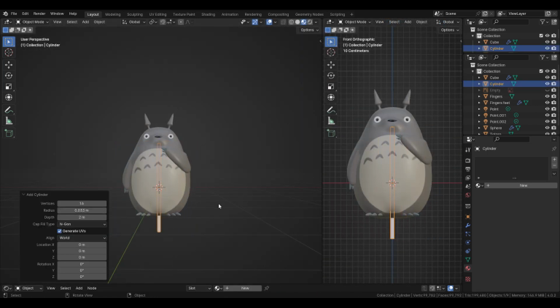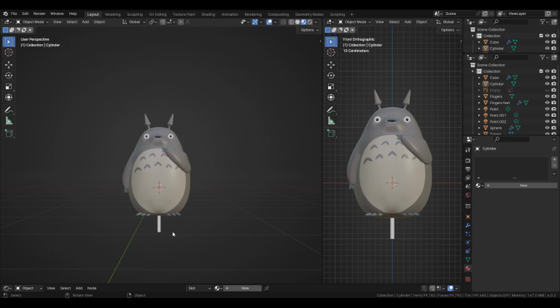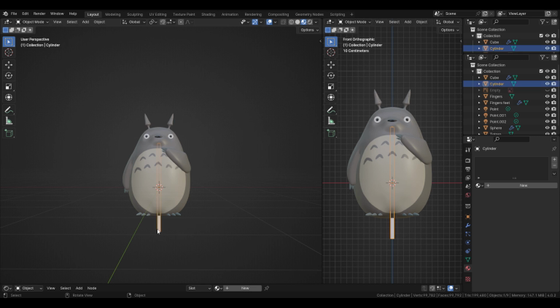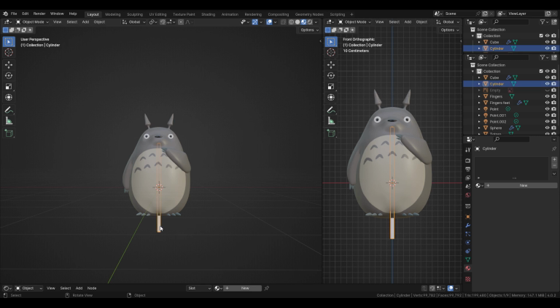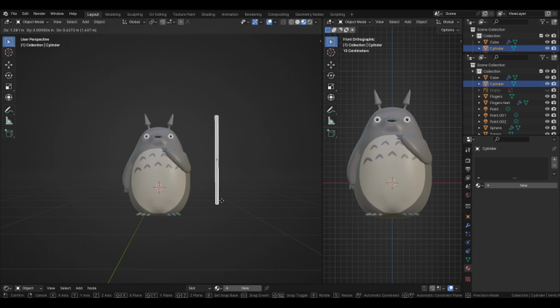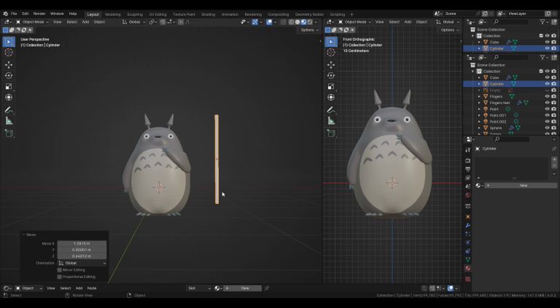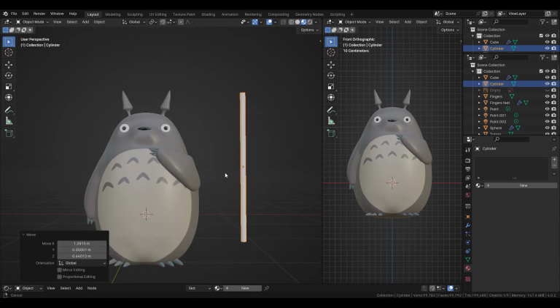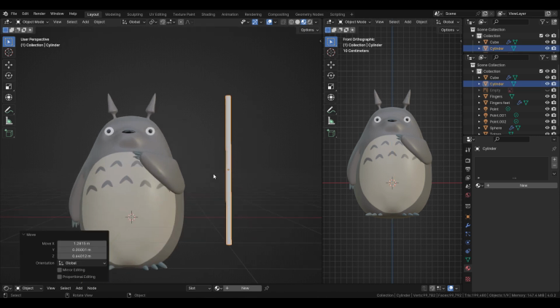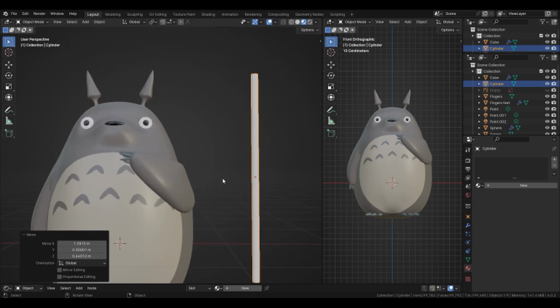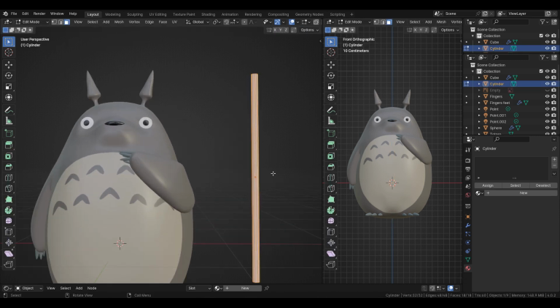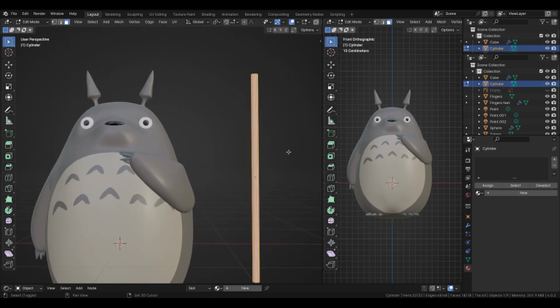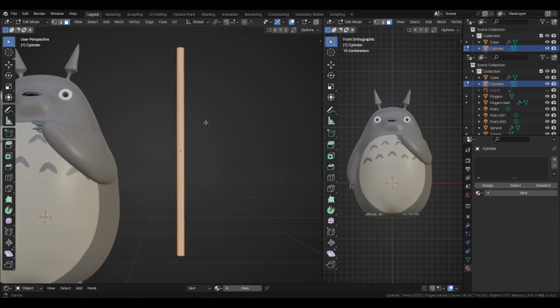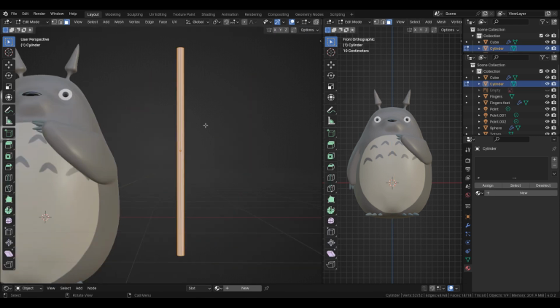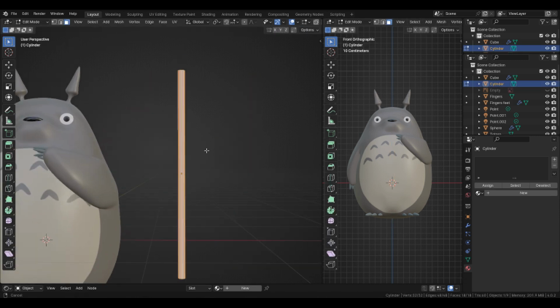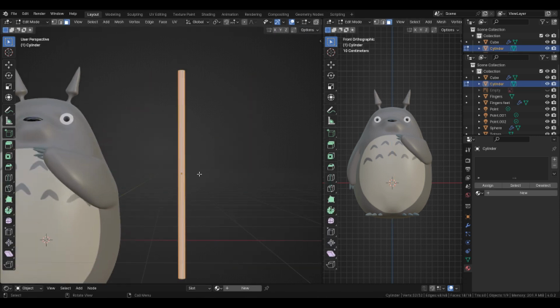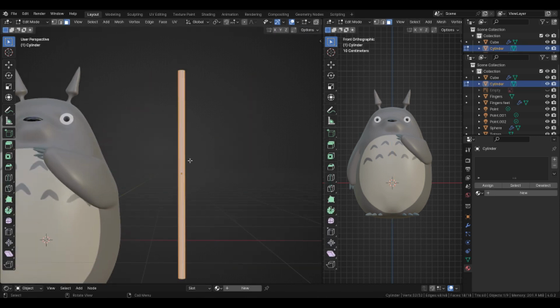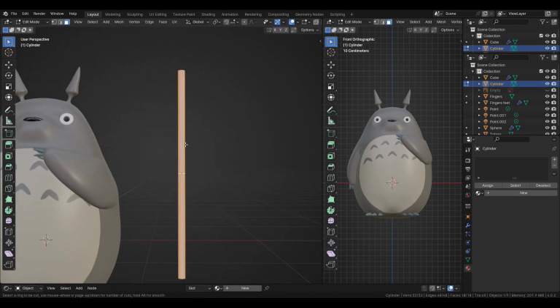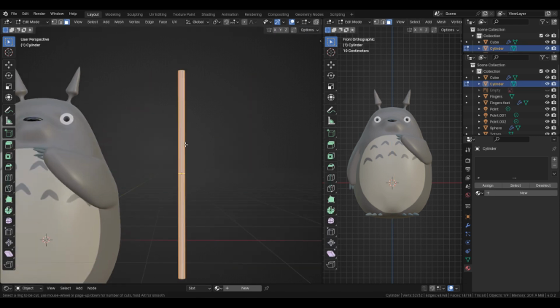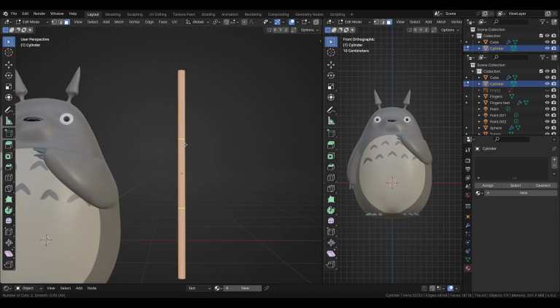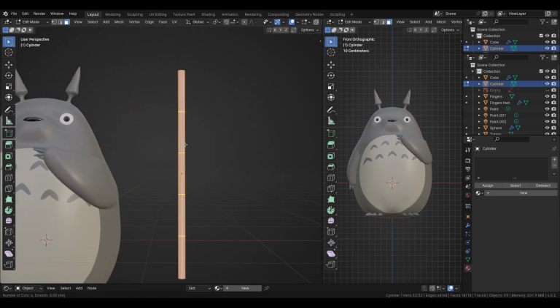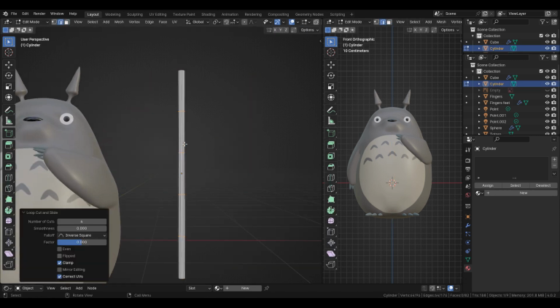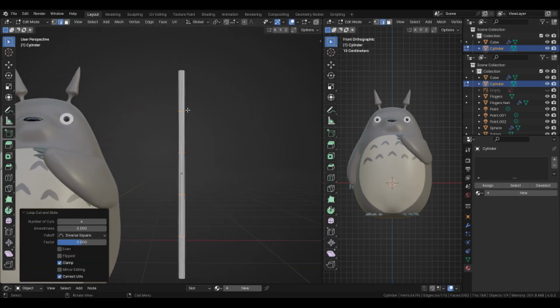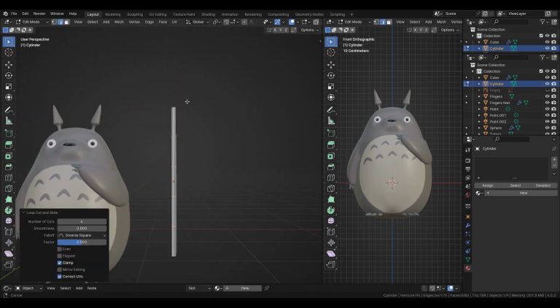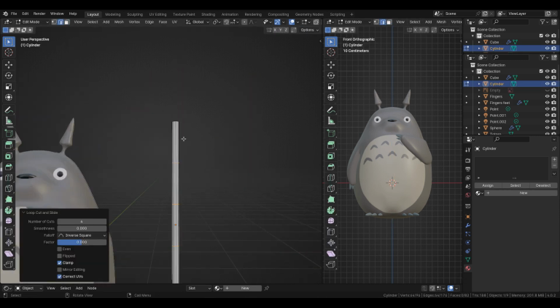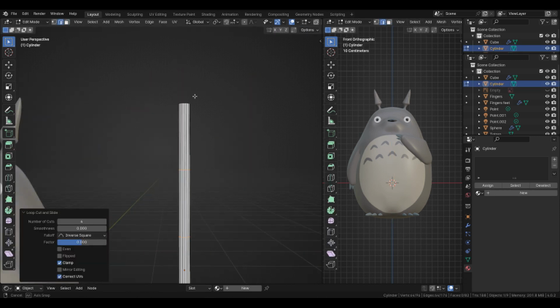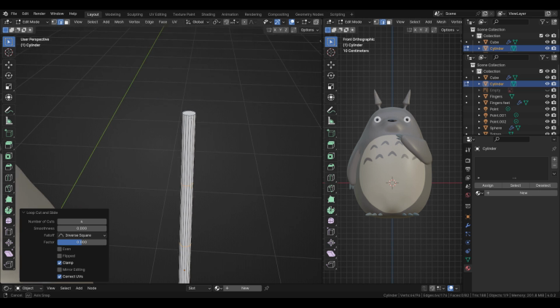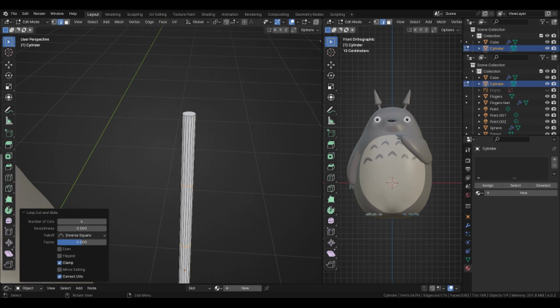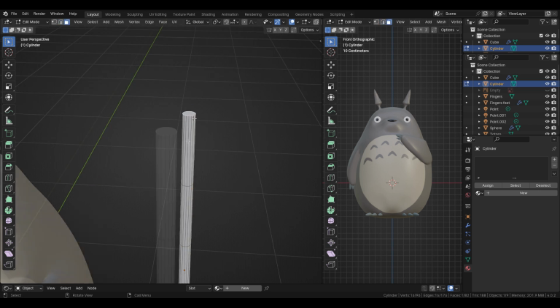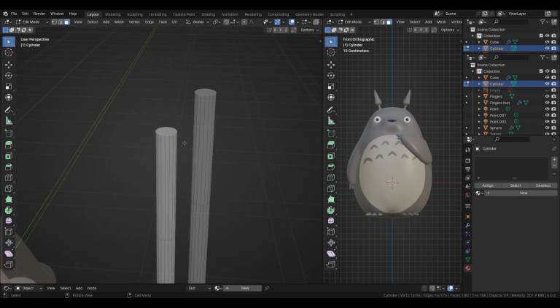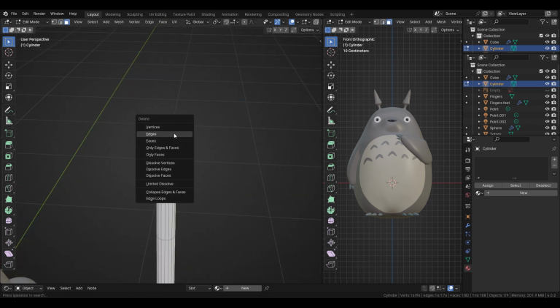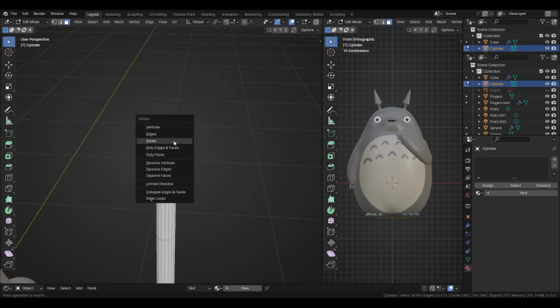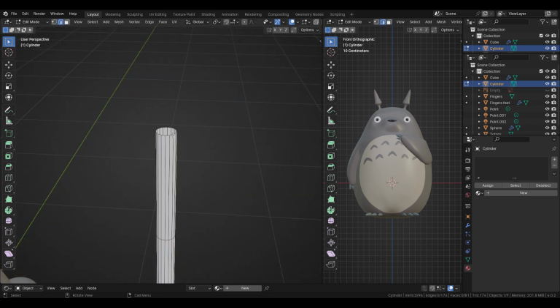For the mustache I'm starting with a cylinder and using a mirror modifier after I finish one side.